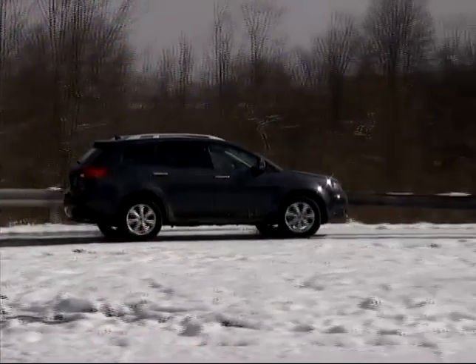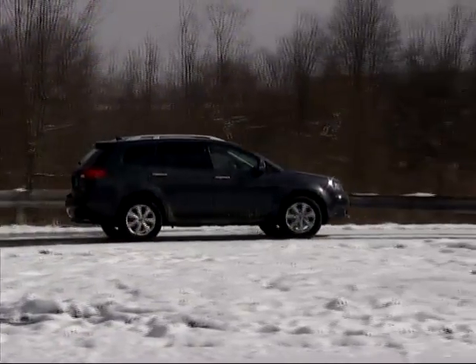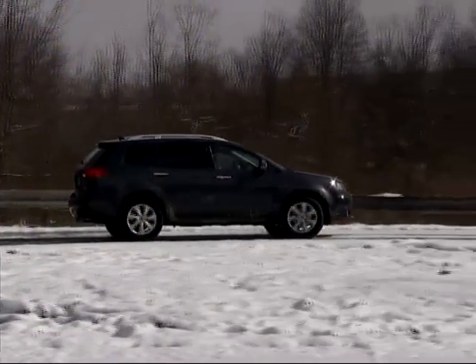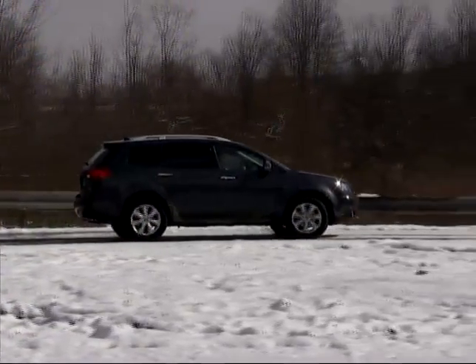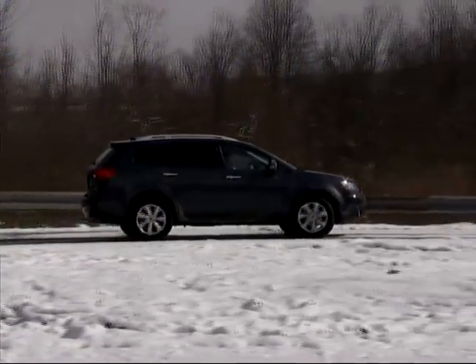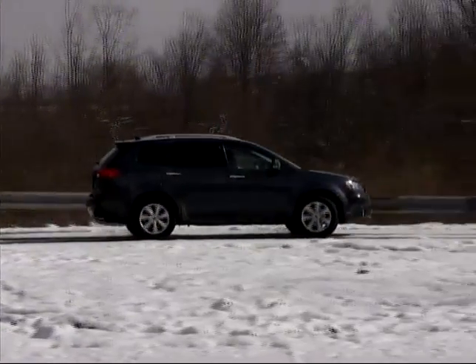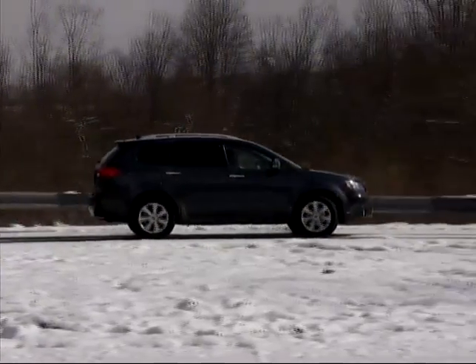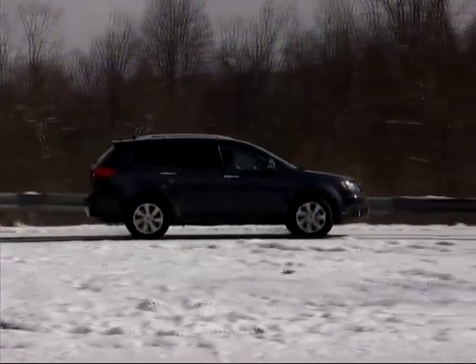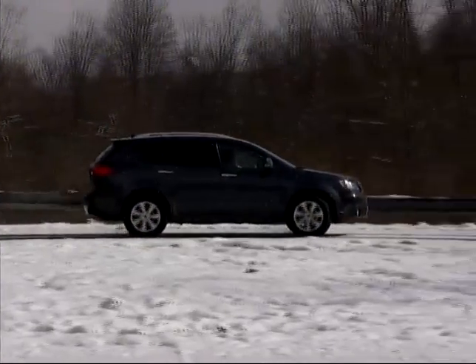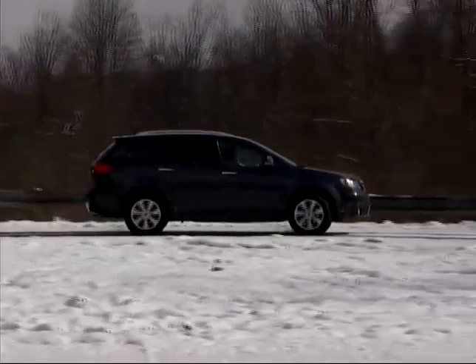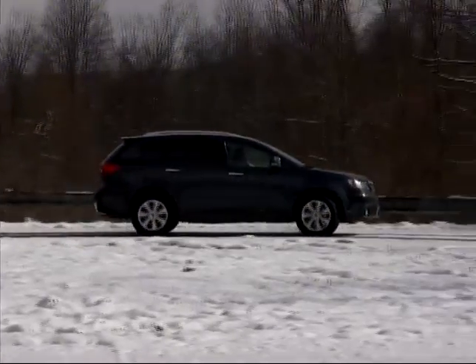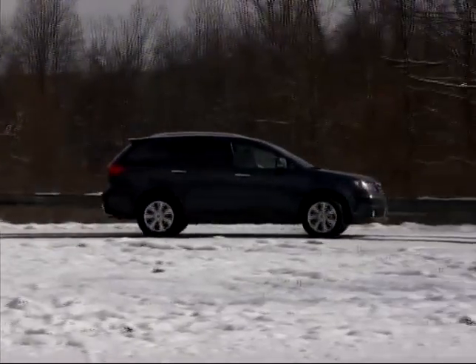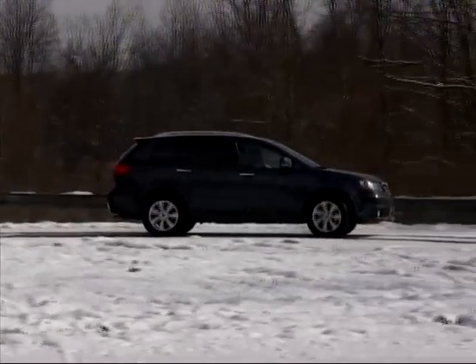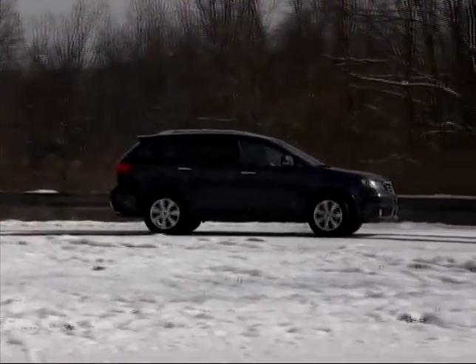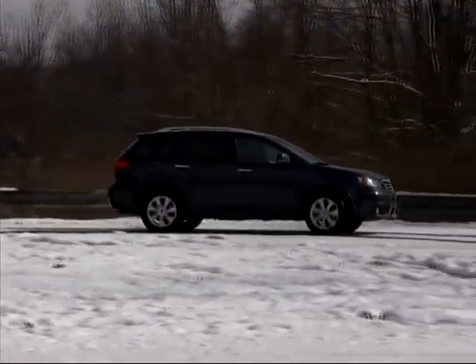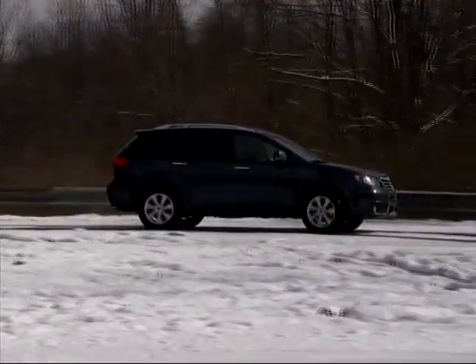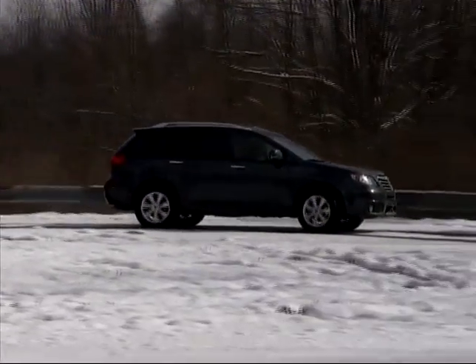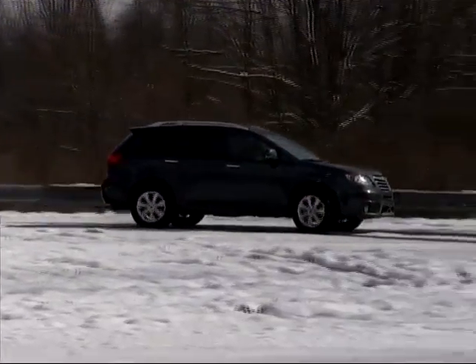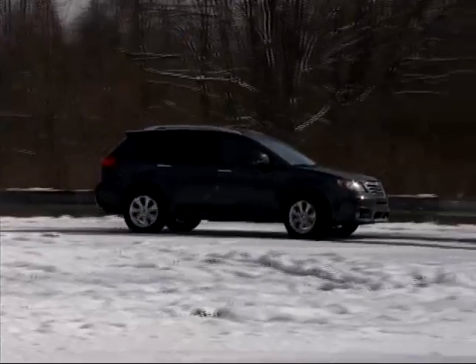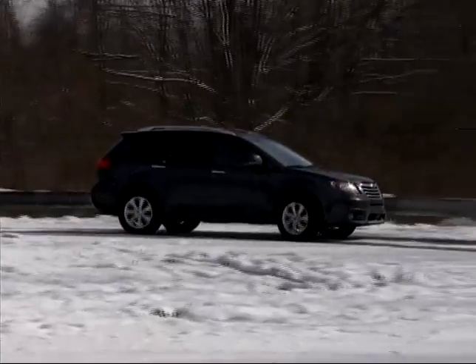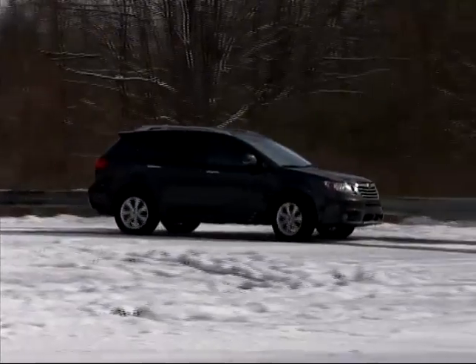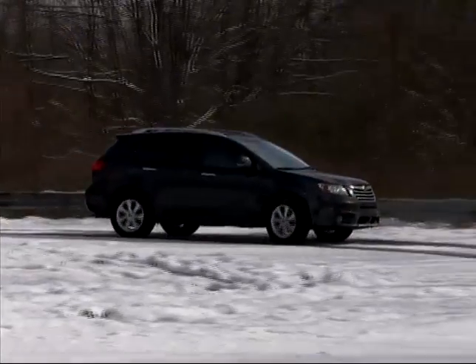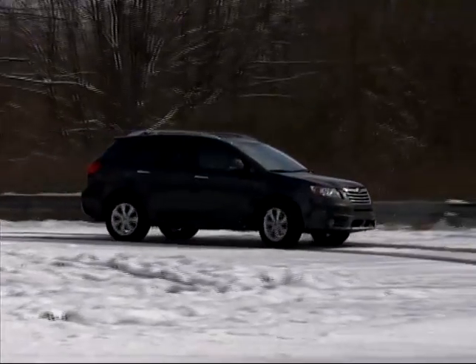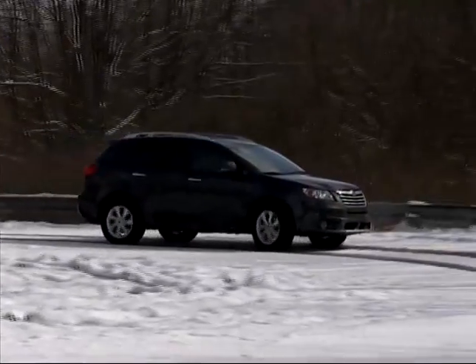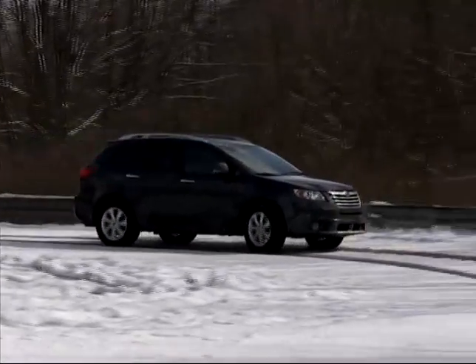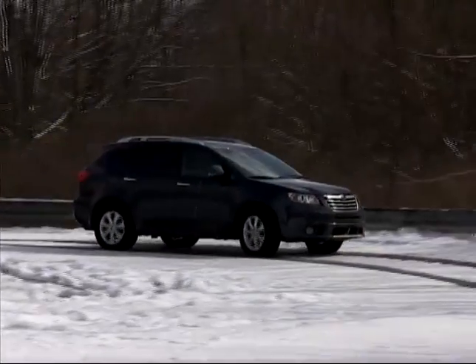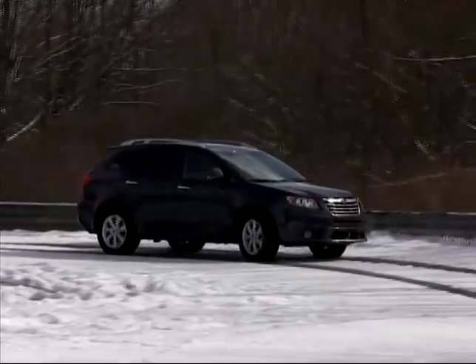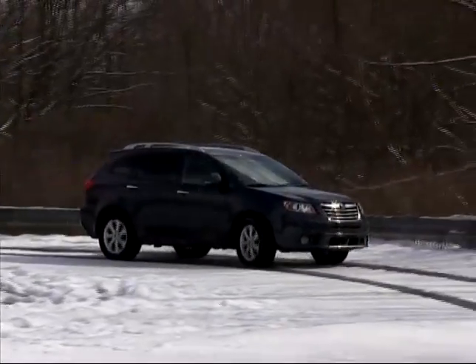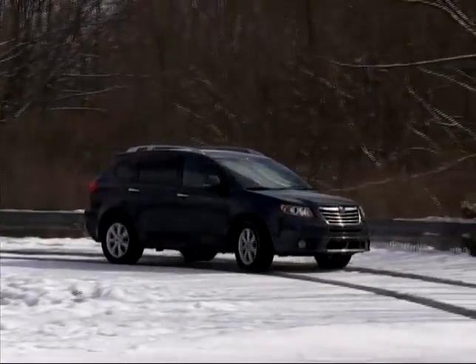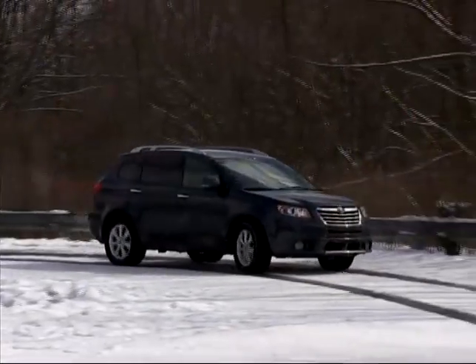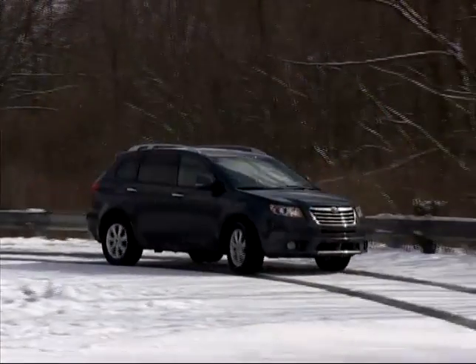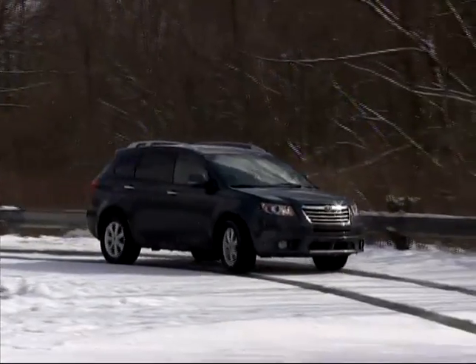Available with three-row seating, the Tribeca is the largest vehicle in Subaru's lineup.